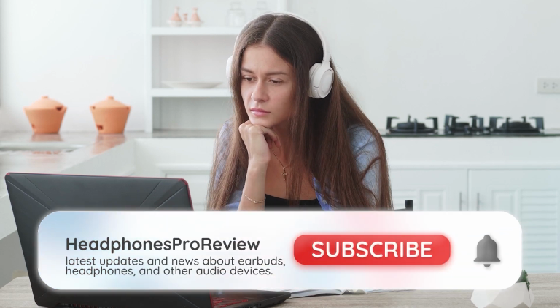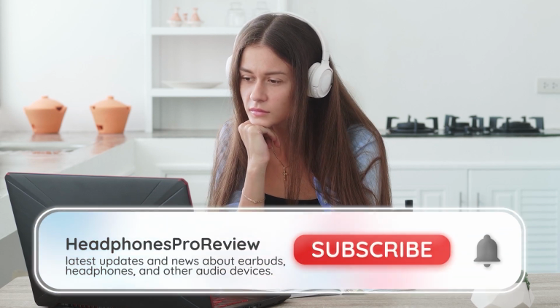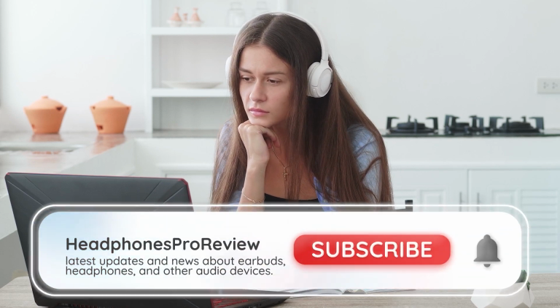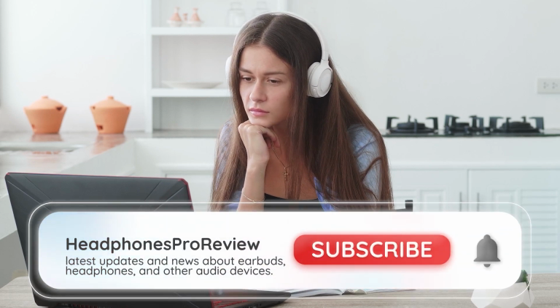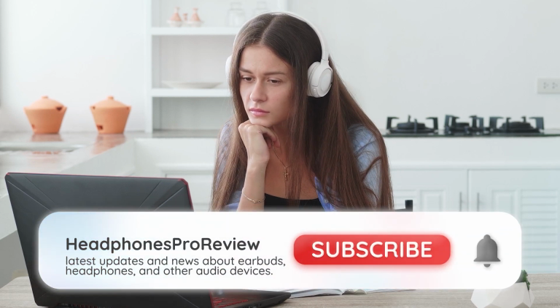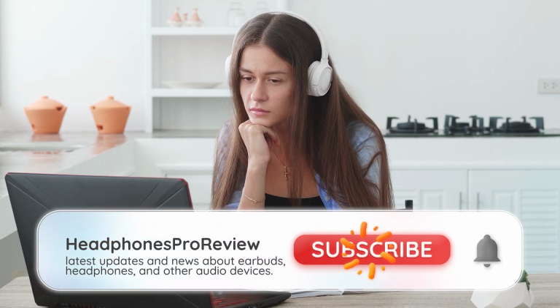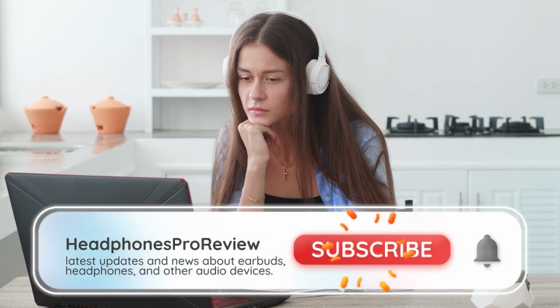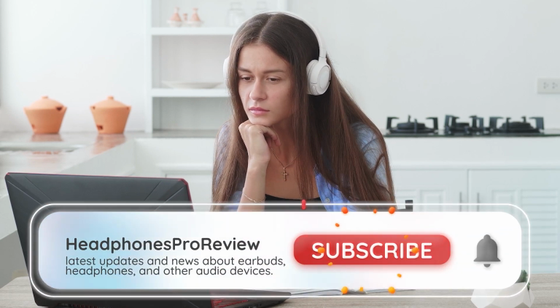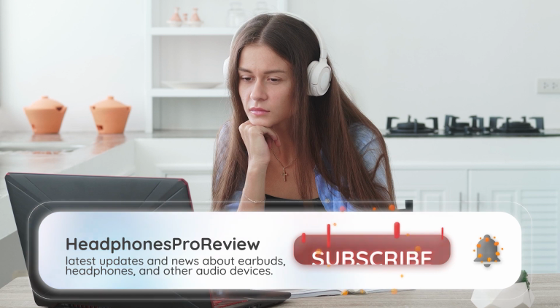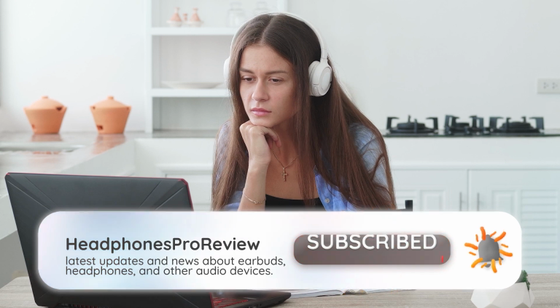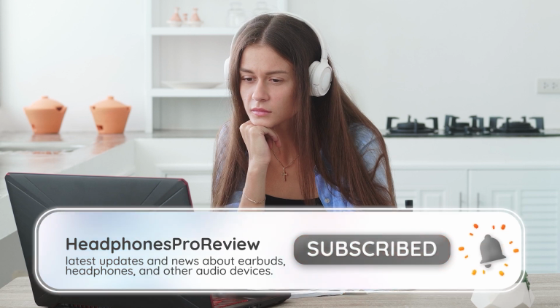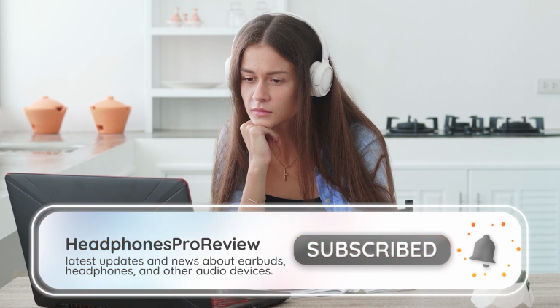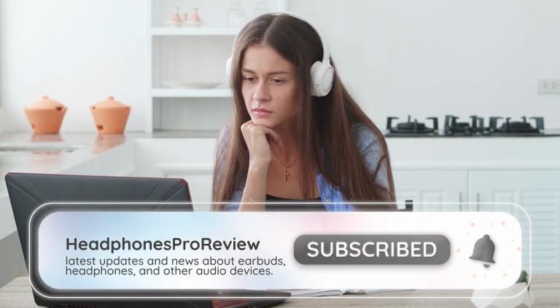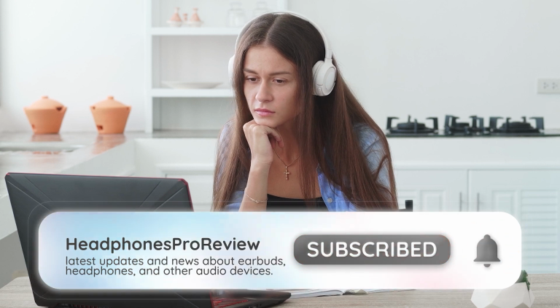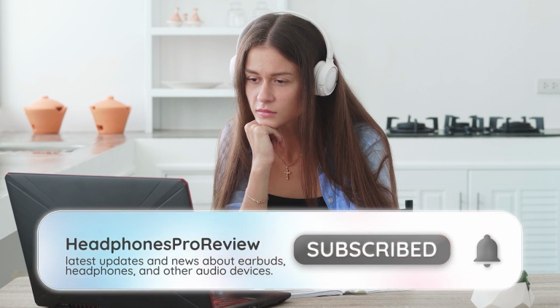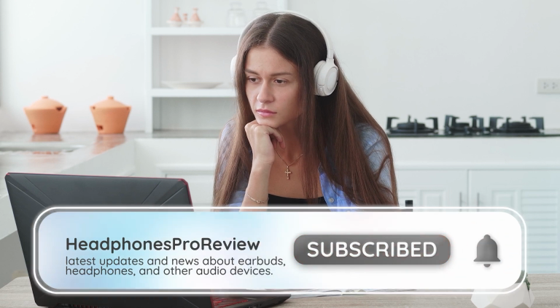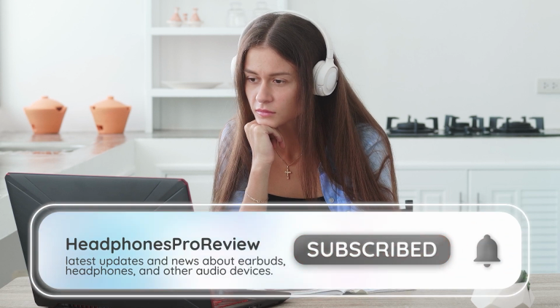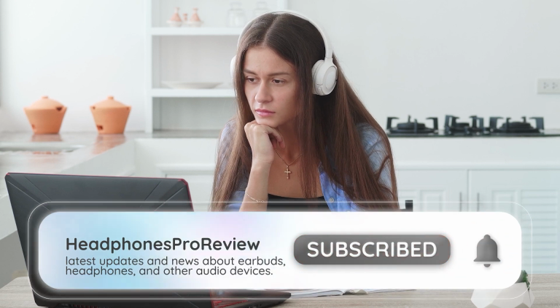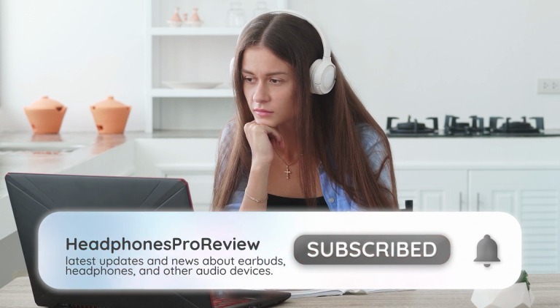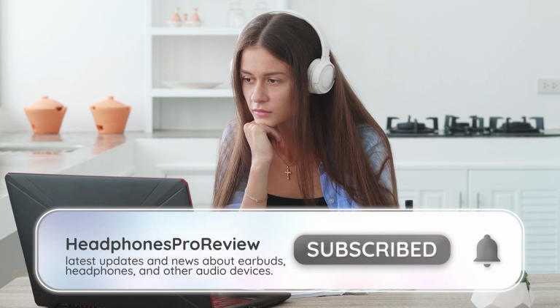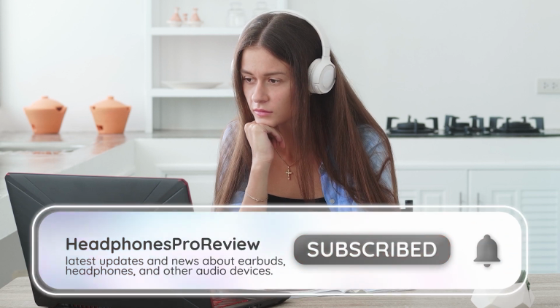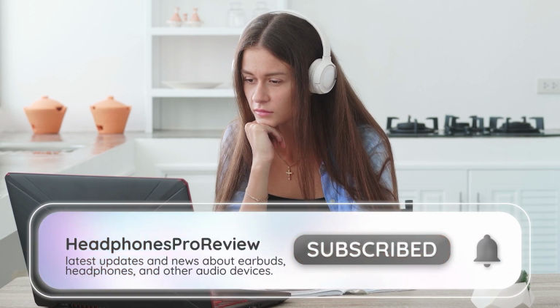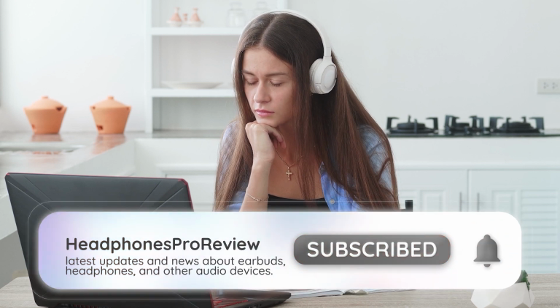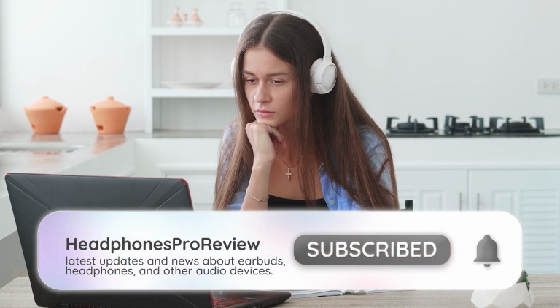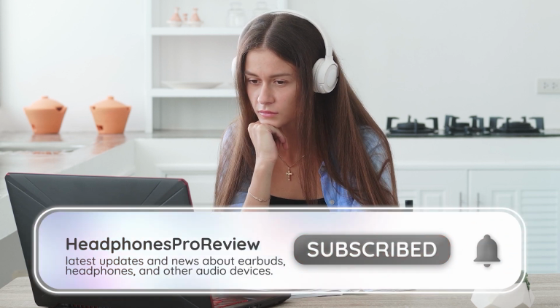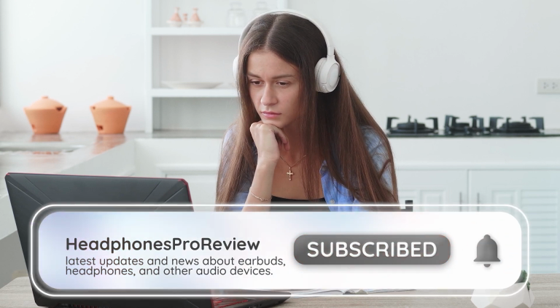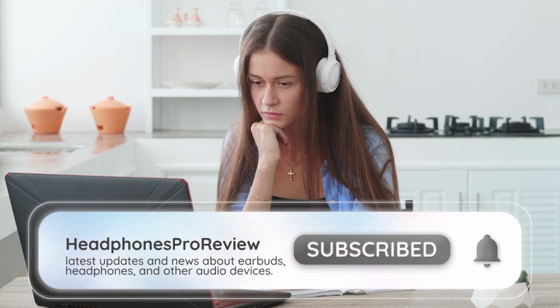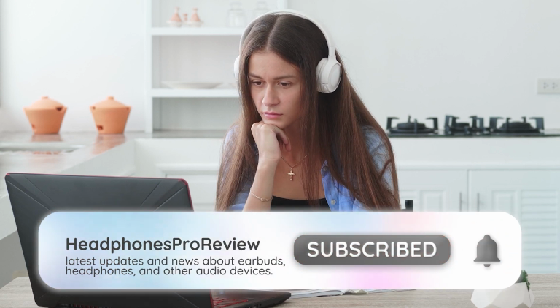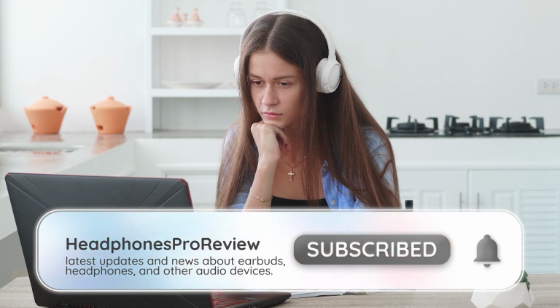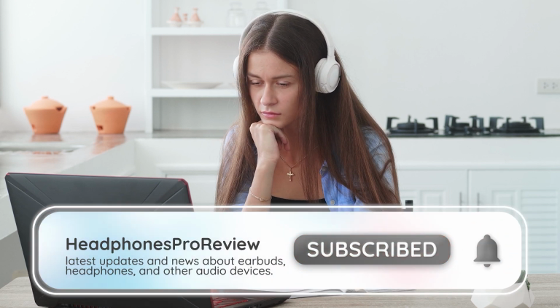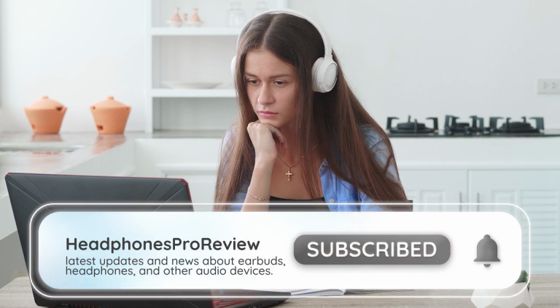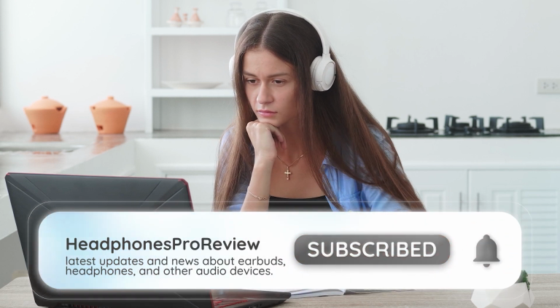Like, subscribe, and ring the notification bell for the latest updates about headphones, earphones, and other audio devices.